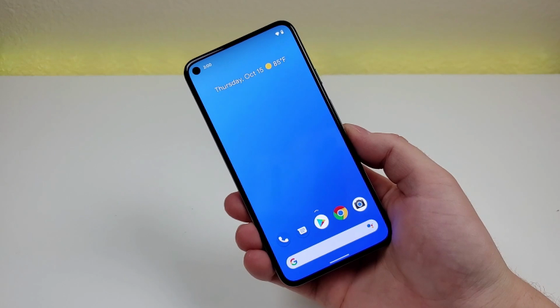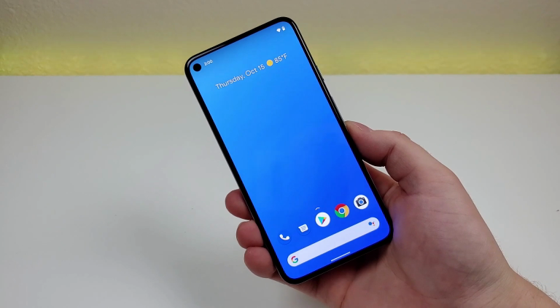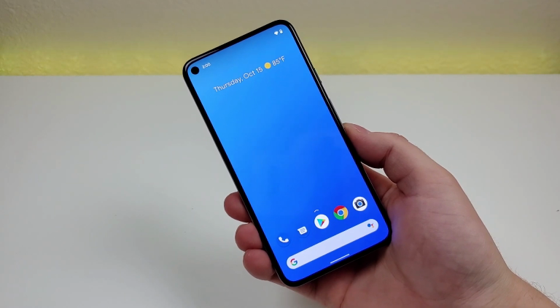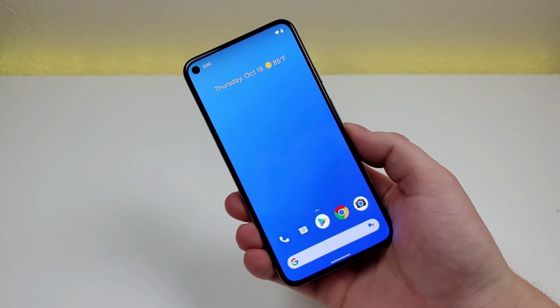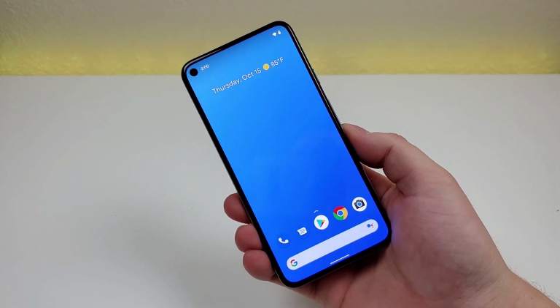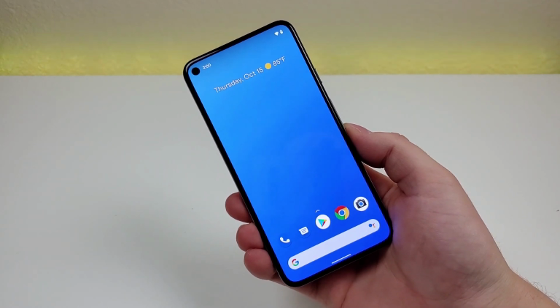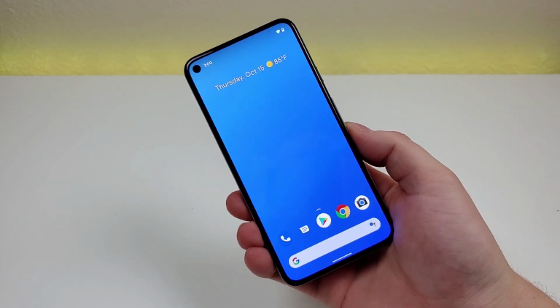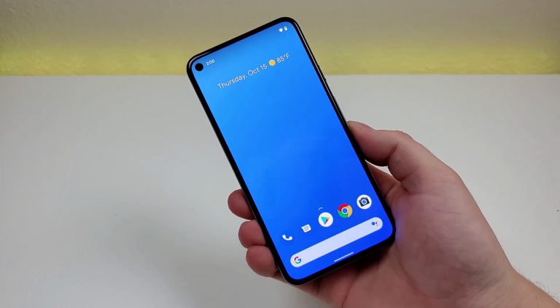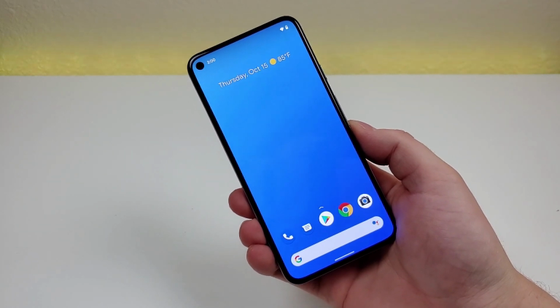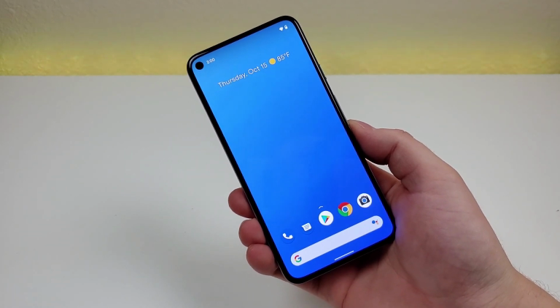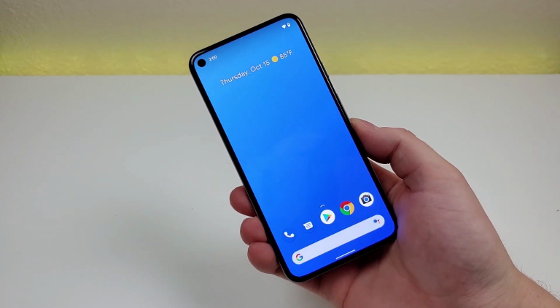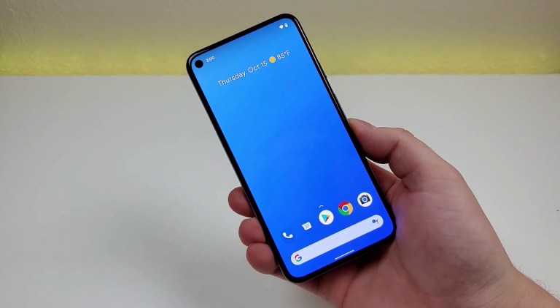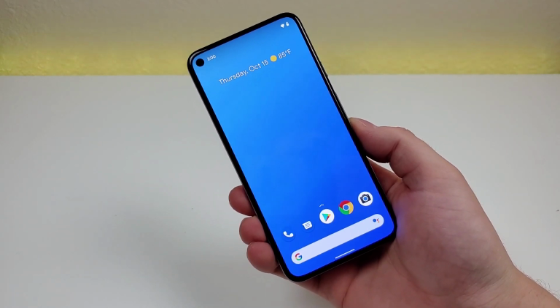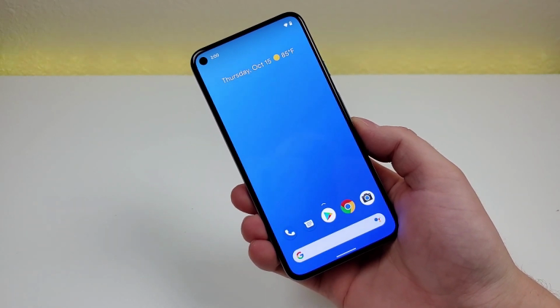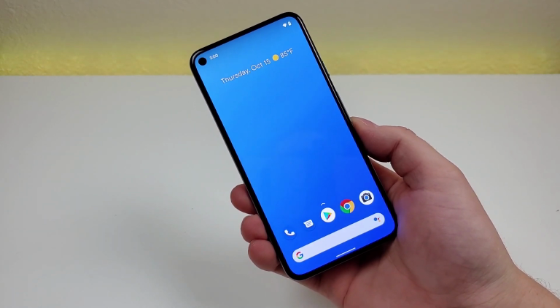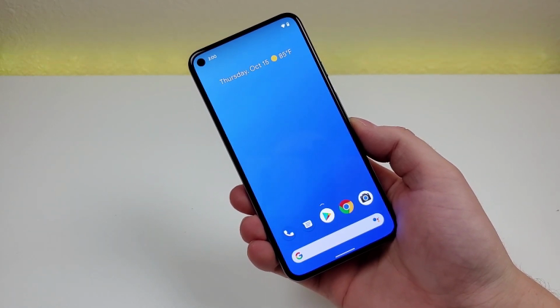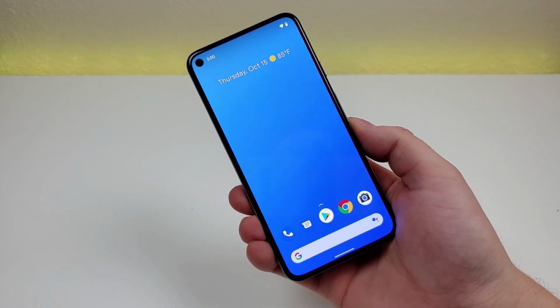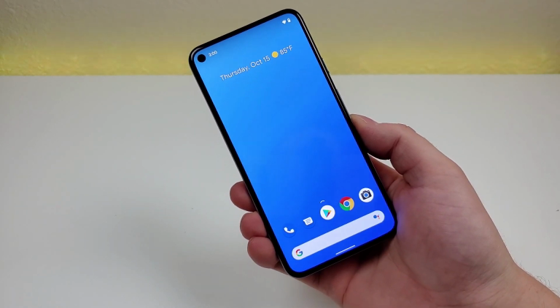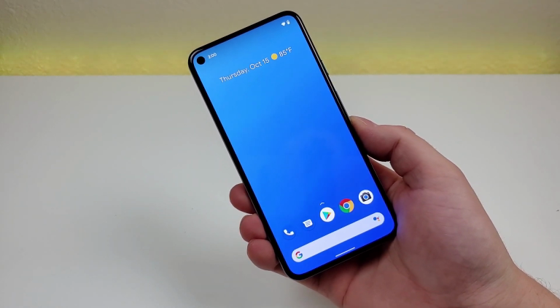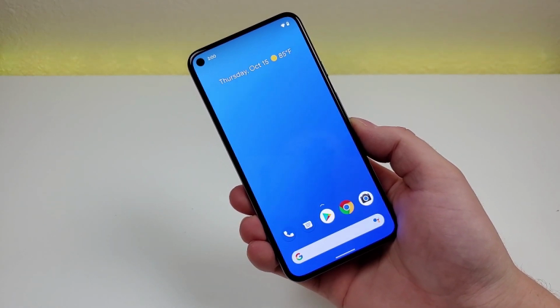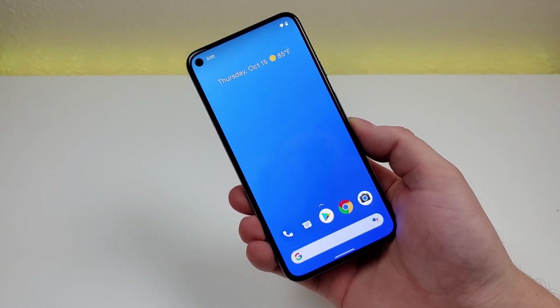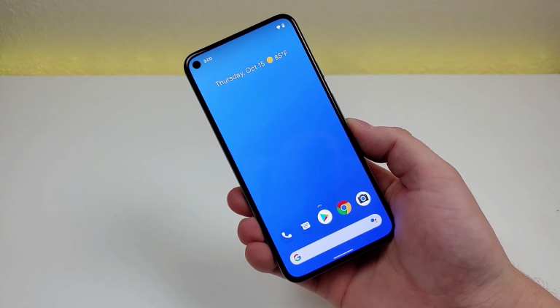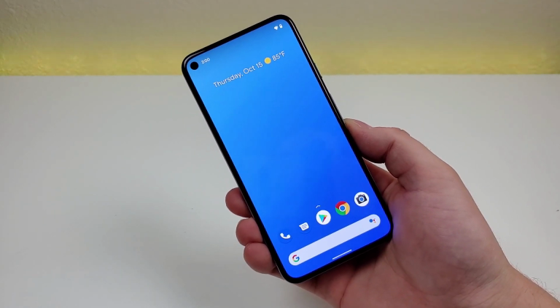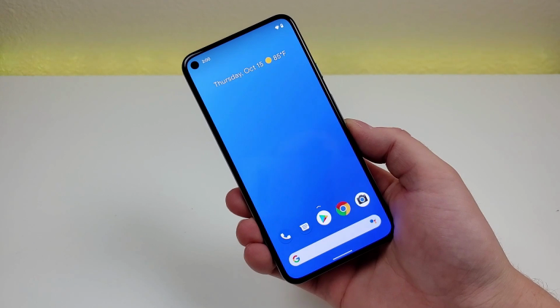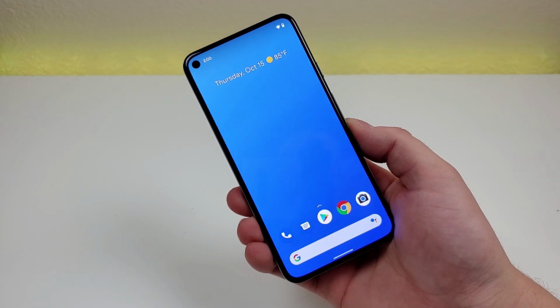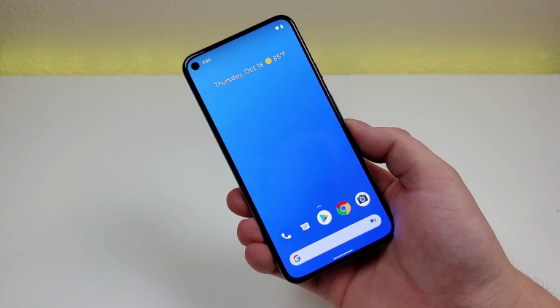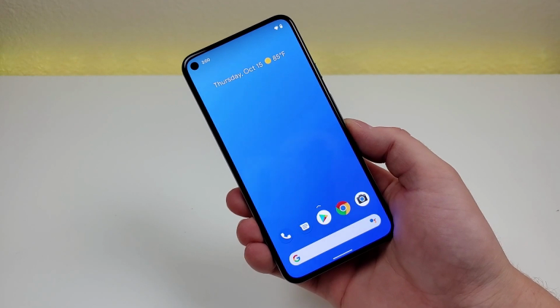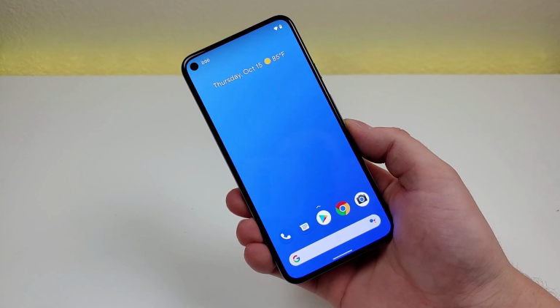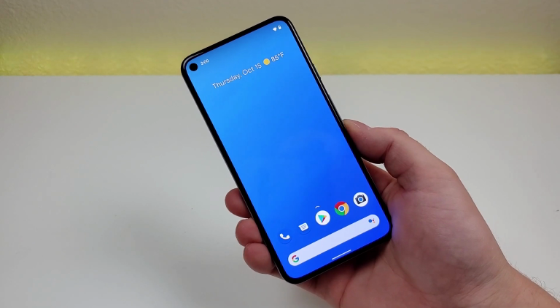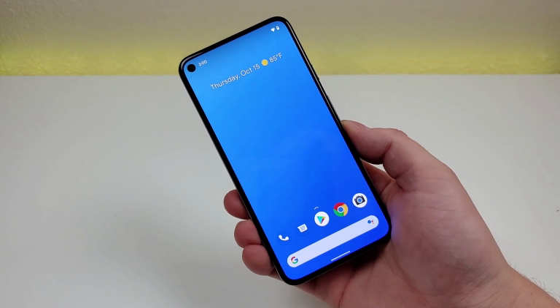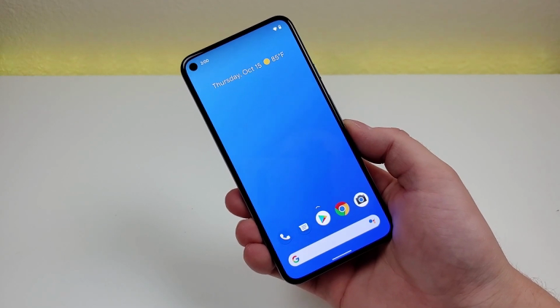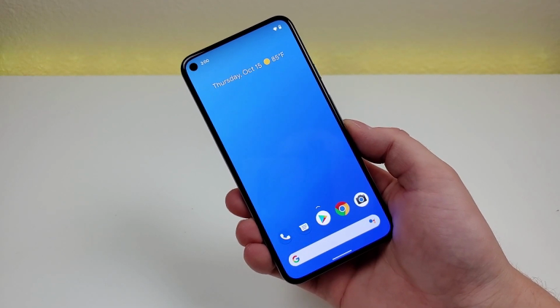In this video, we're going to be checking out Google Pixel 5 Tips and Tricks and Hidden Features. So let's get started.